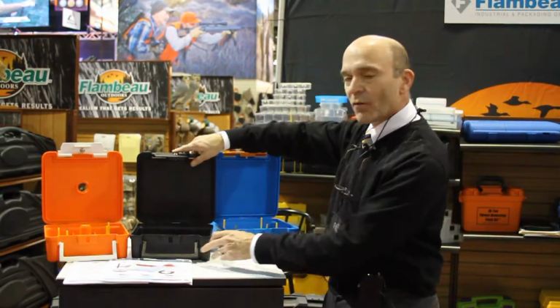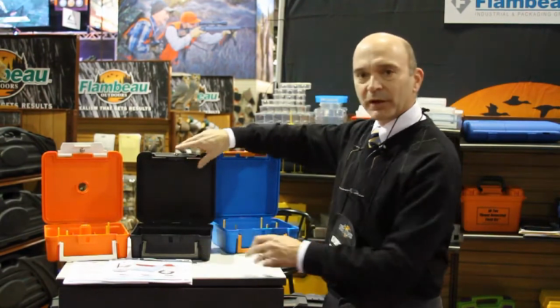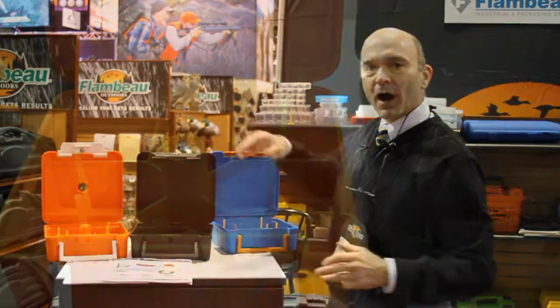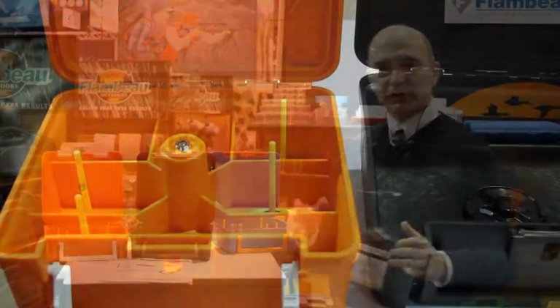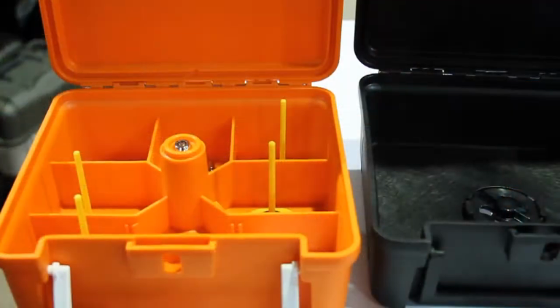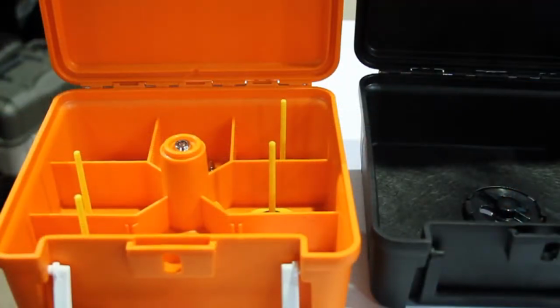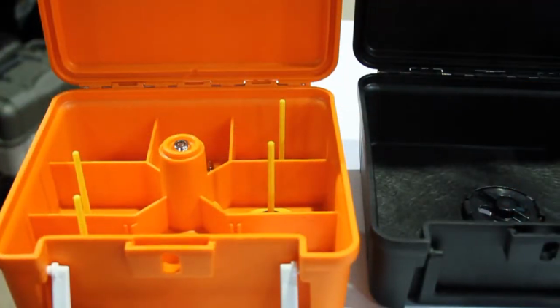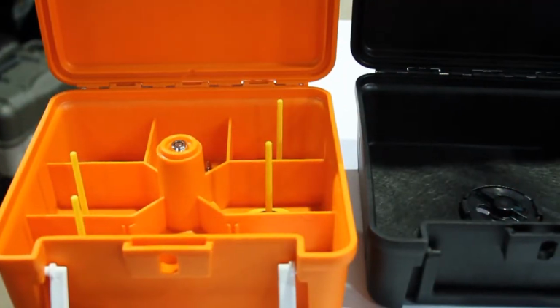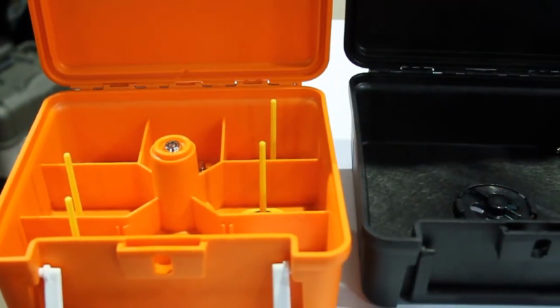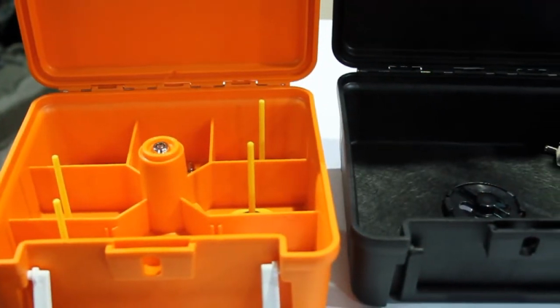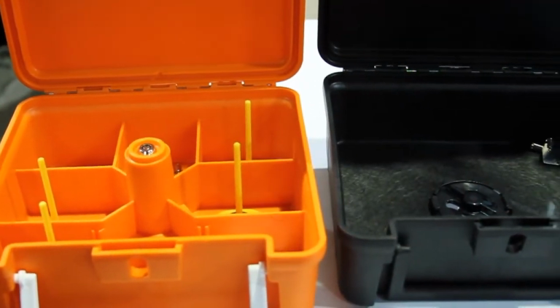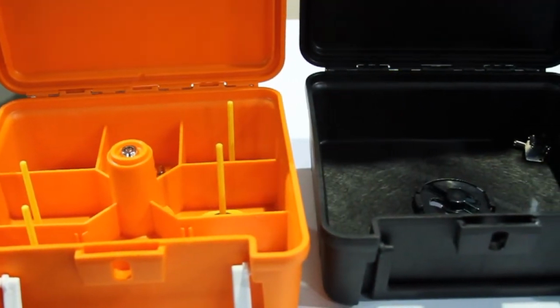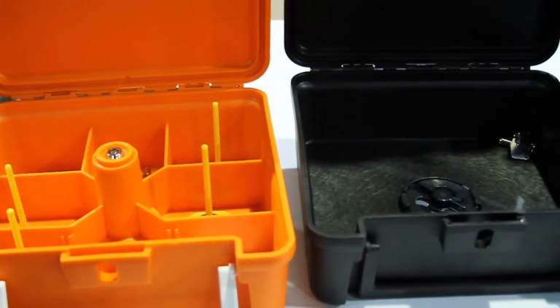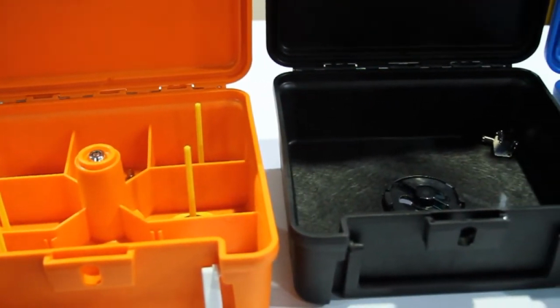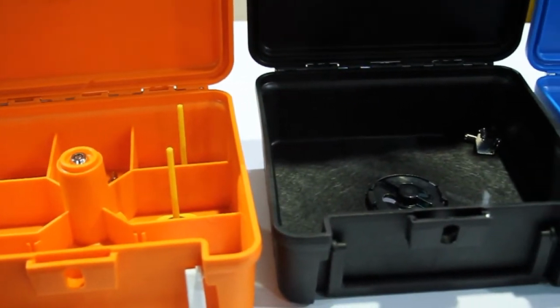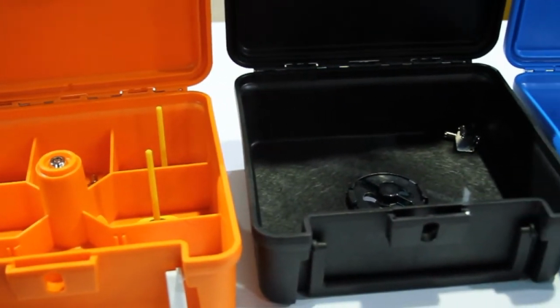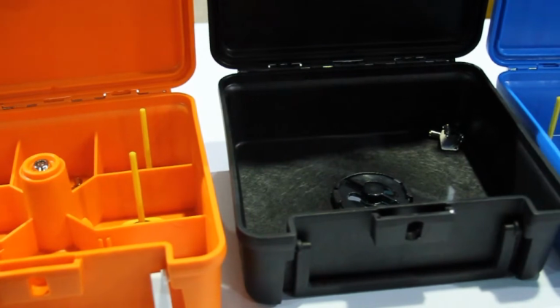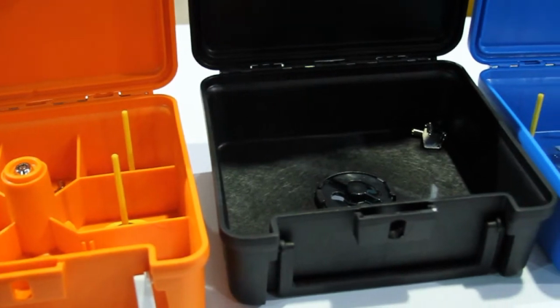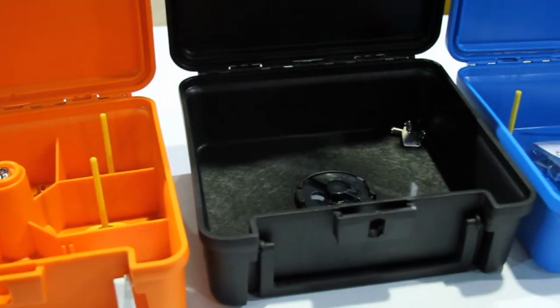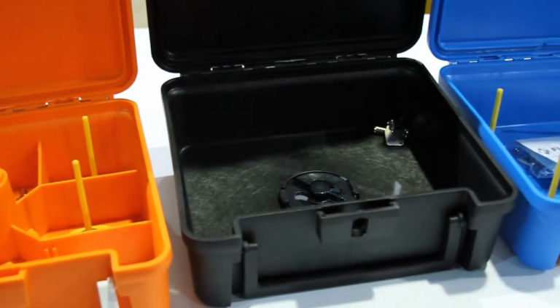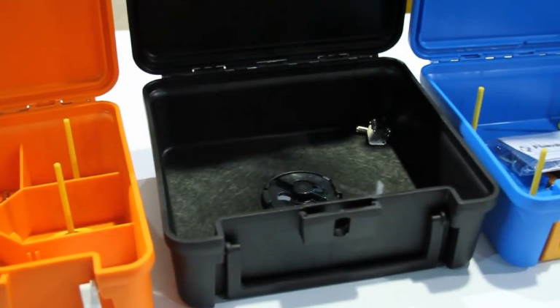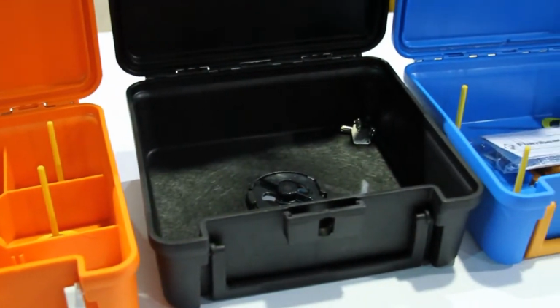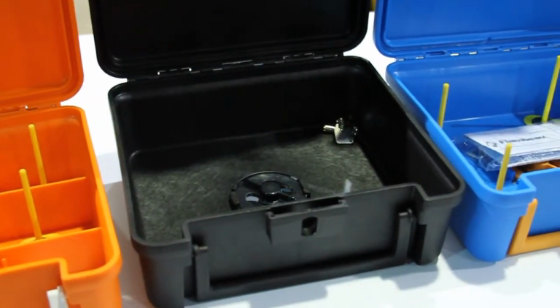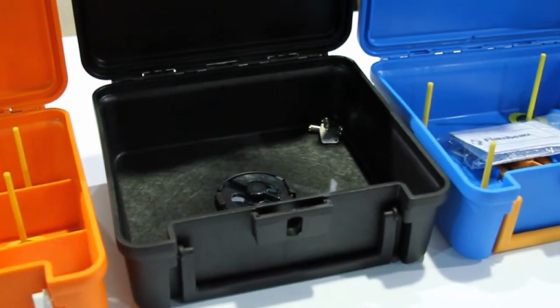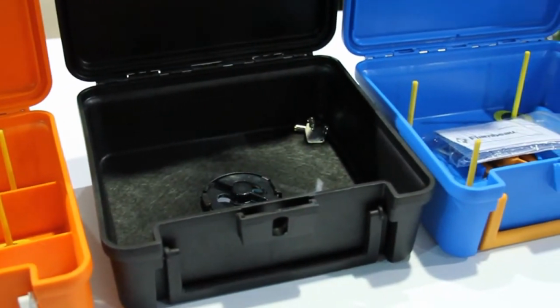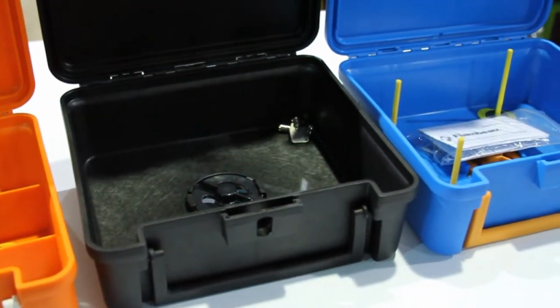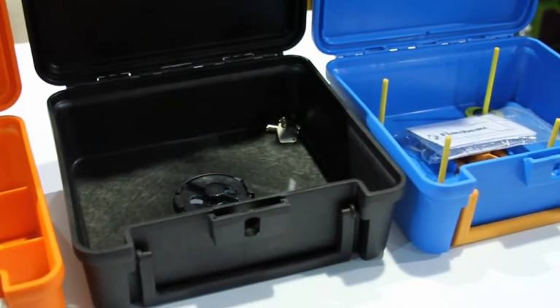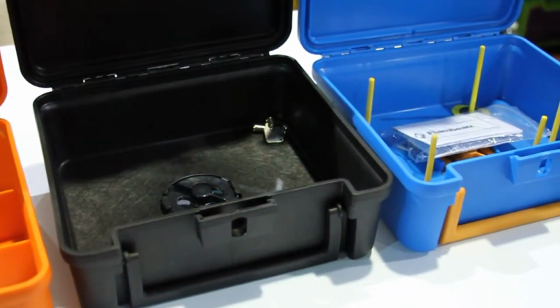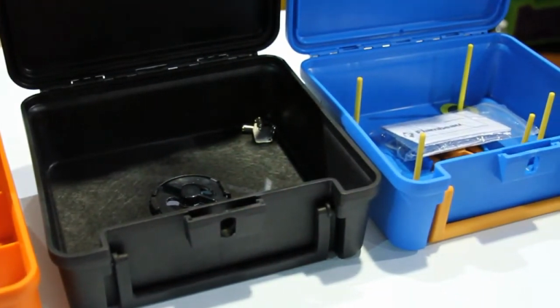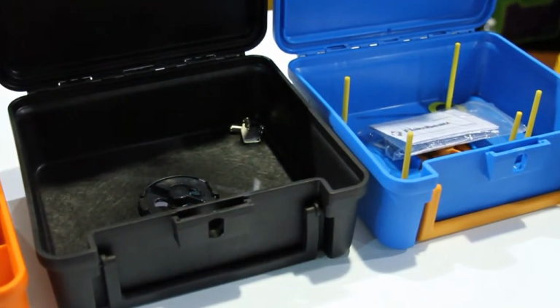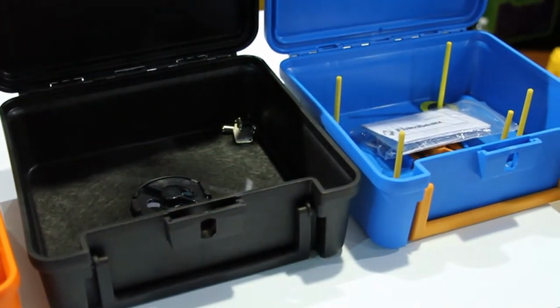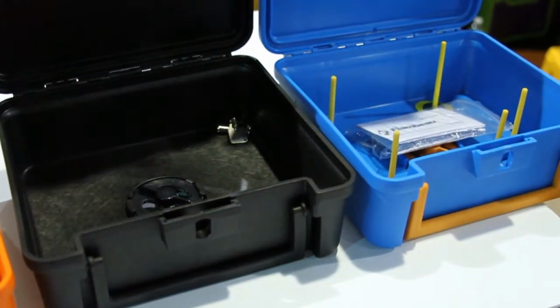One of the products that we're most excited about is a new product that just came out on the market. It's called the Flambeau Secure Lock Case.